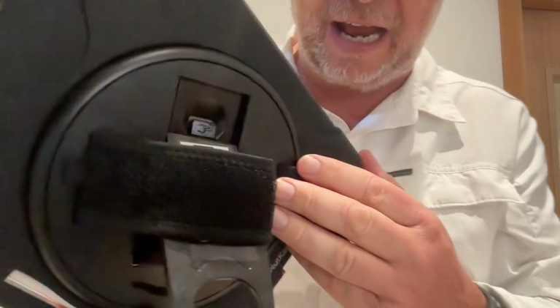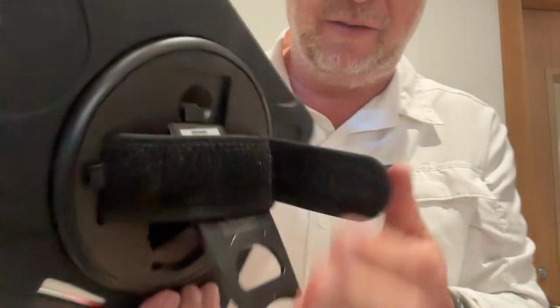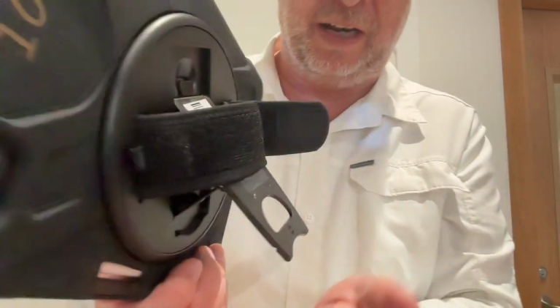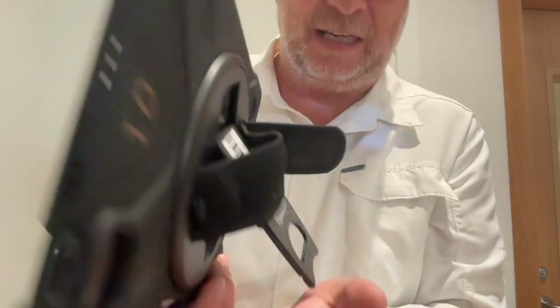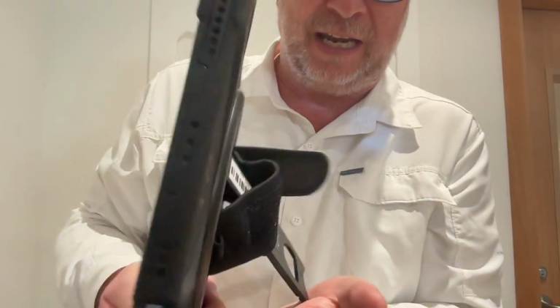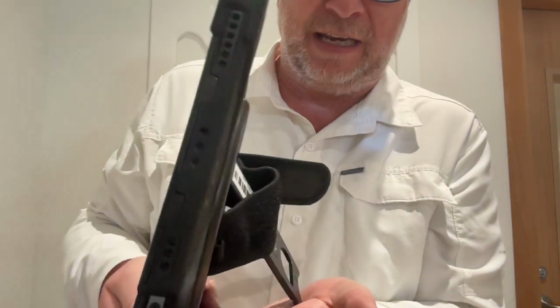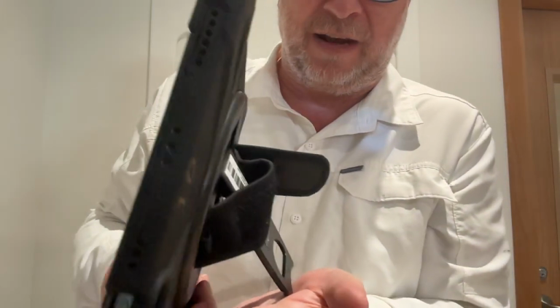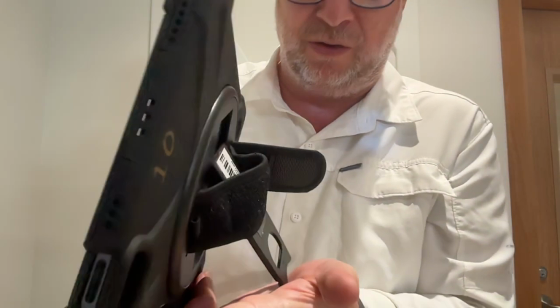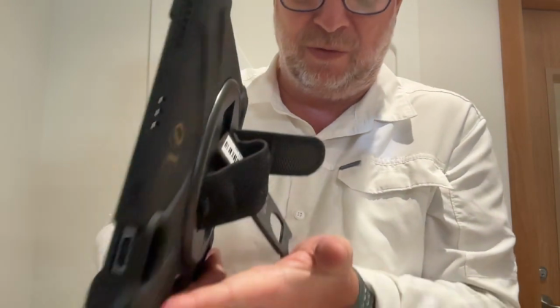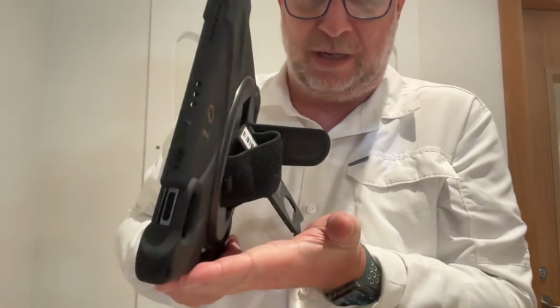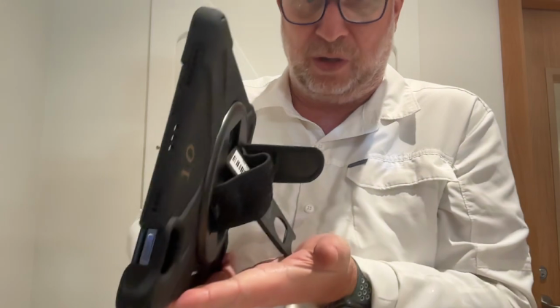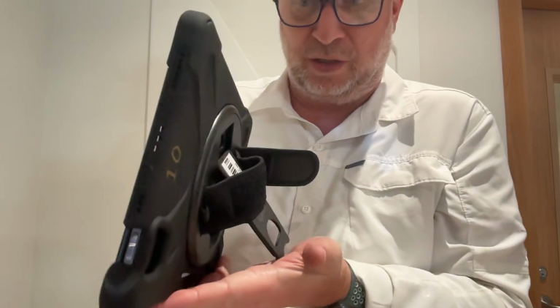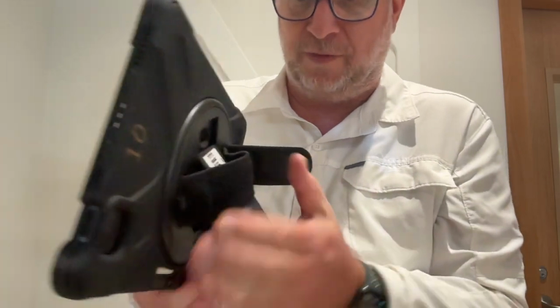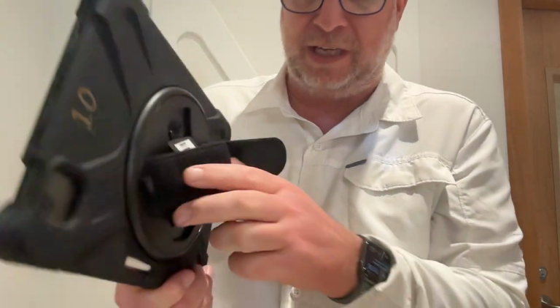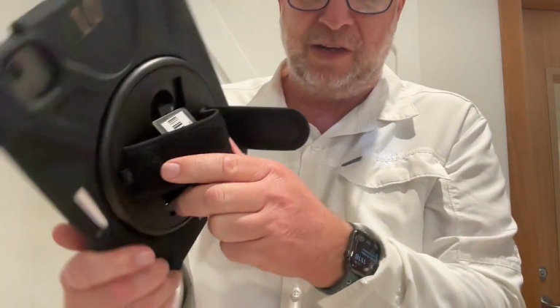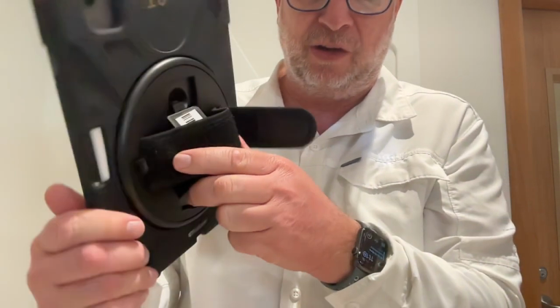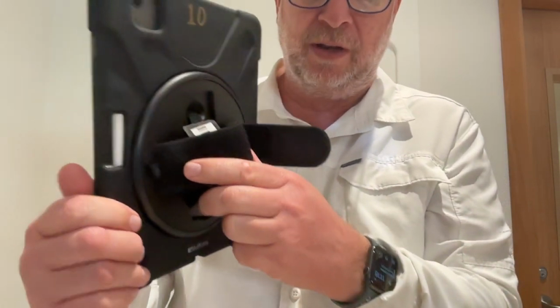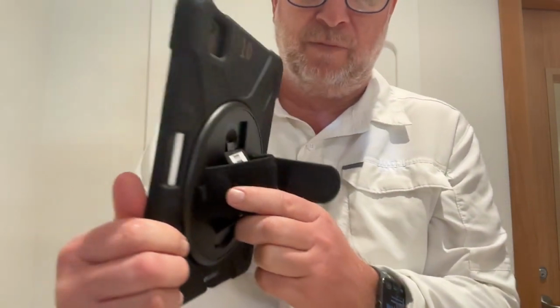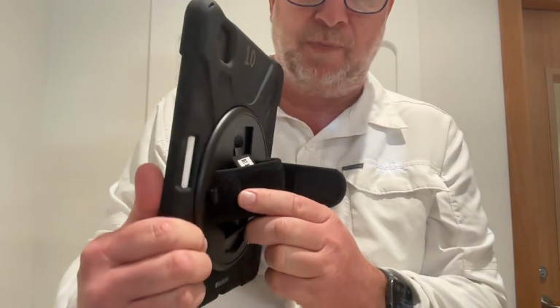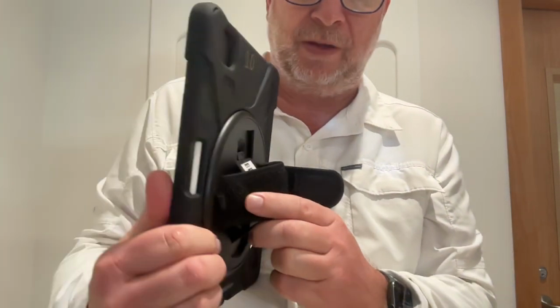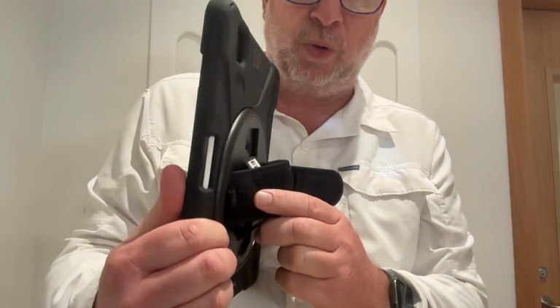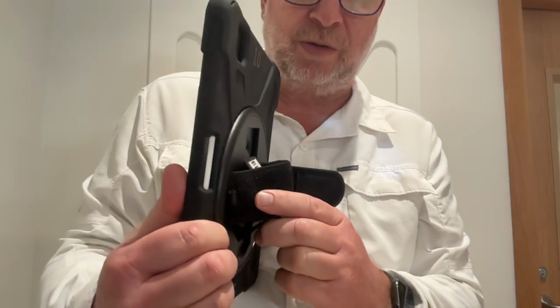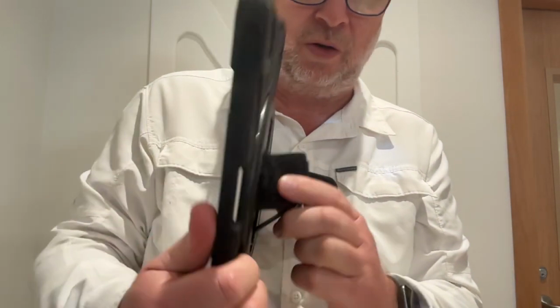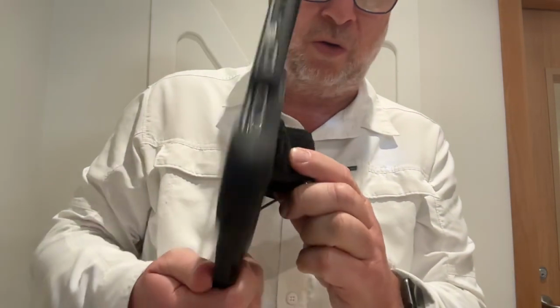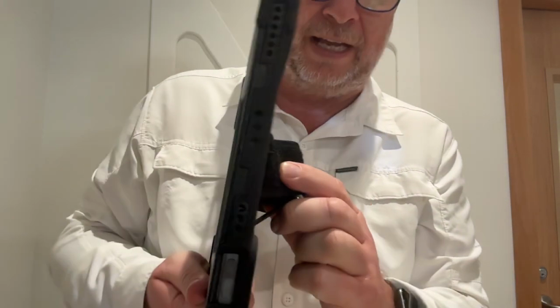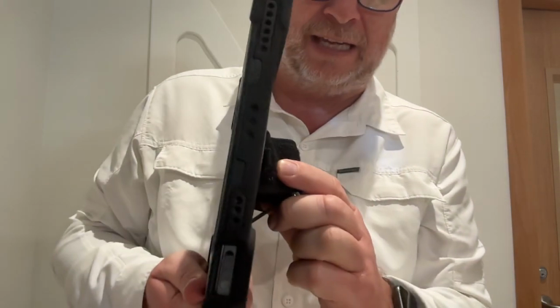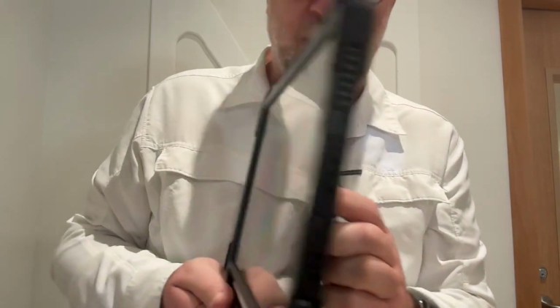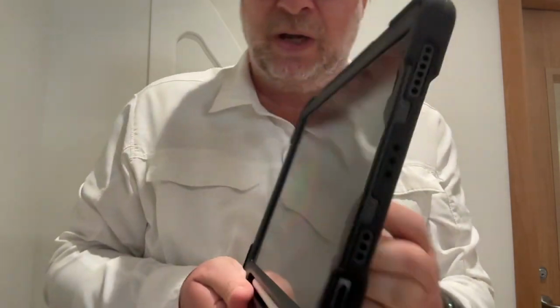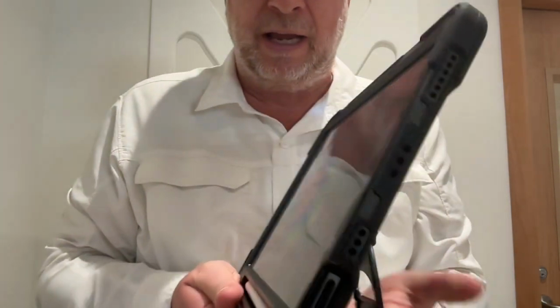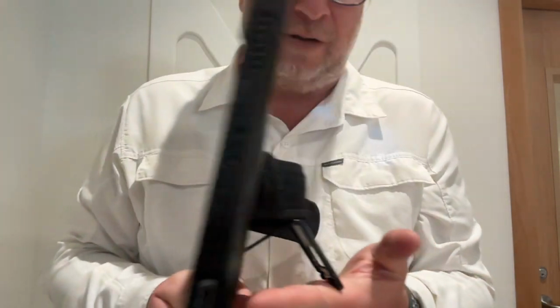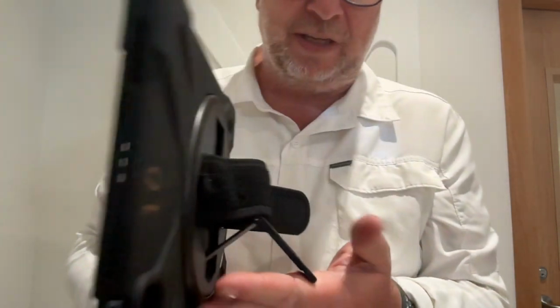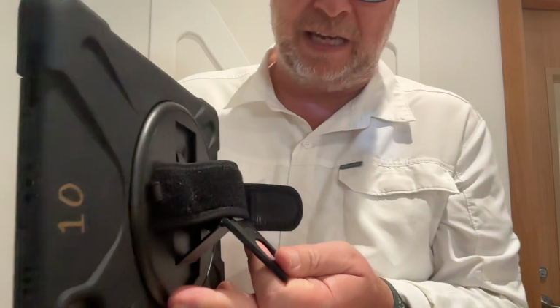Now you've got a kickstand, and you can put it on a surface. You can go portrait mode or landscape mode, and you have a kickstand.